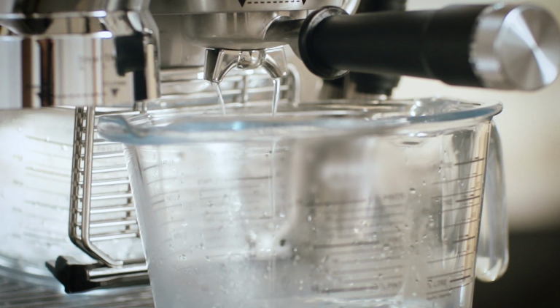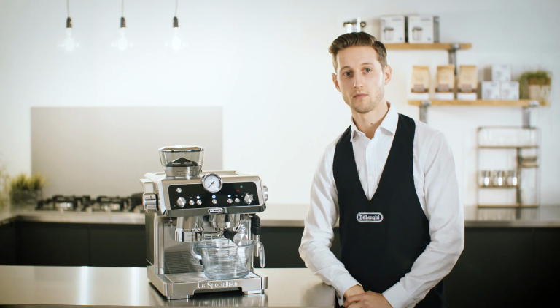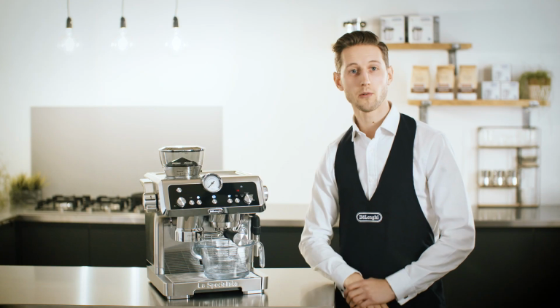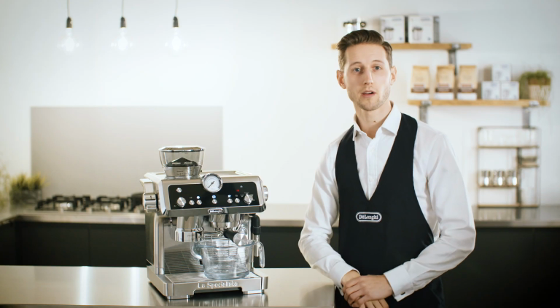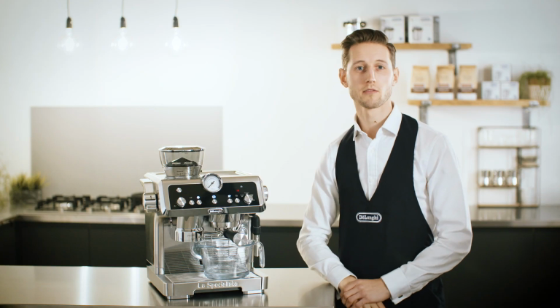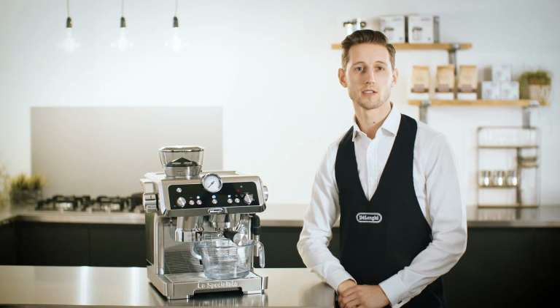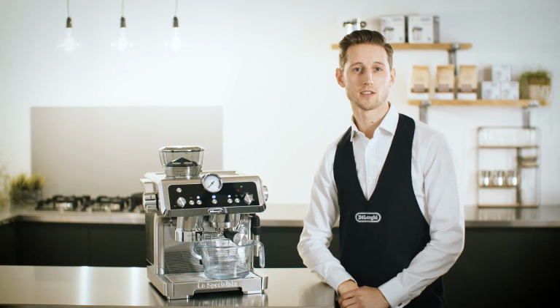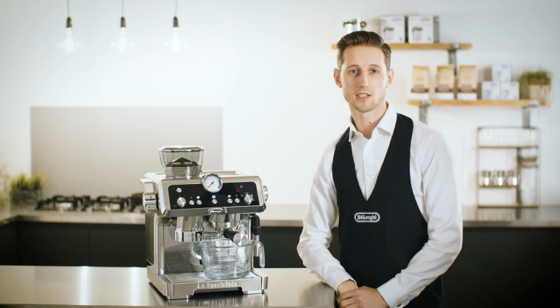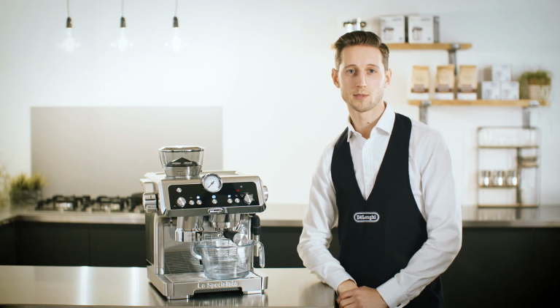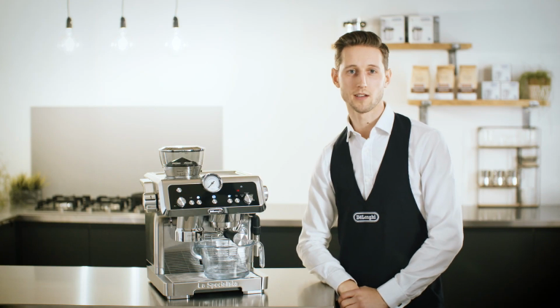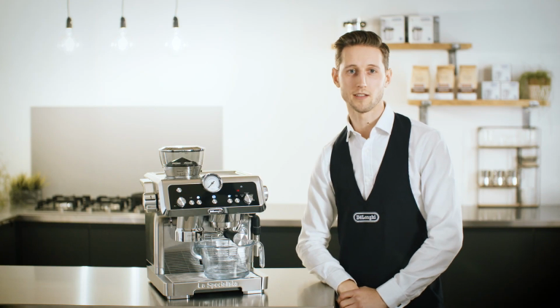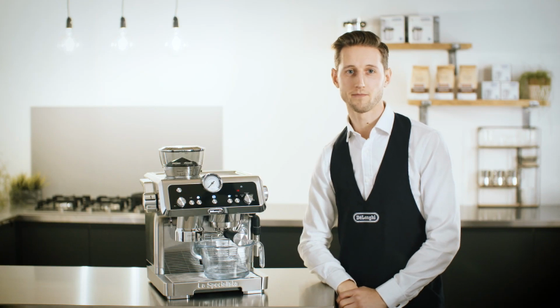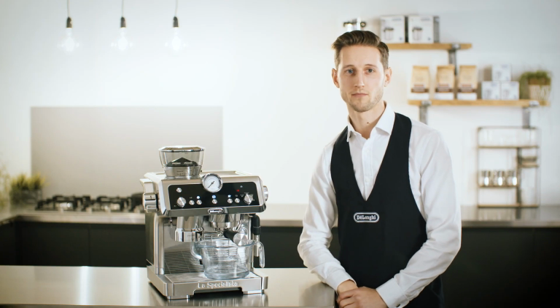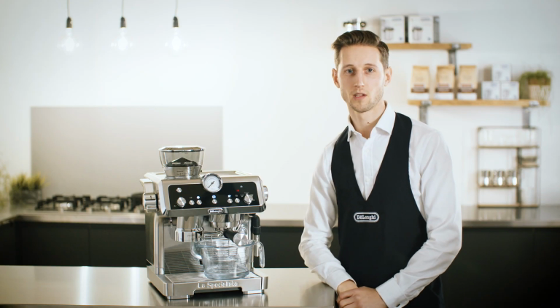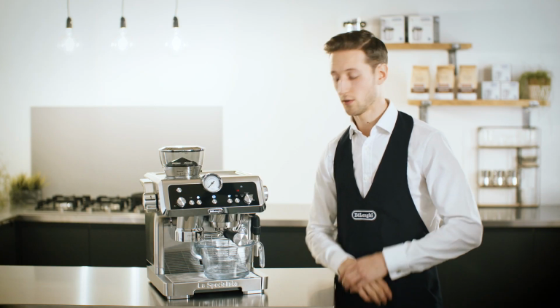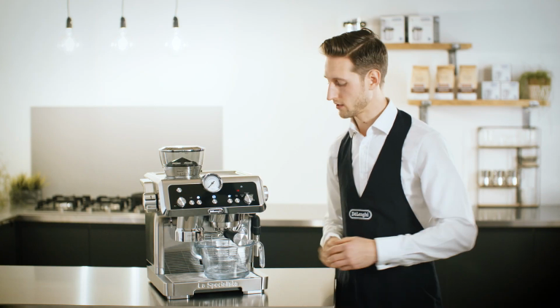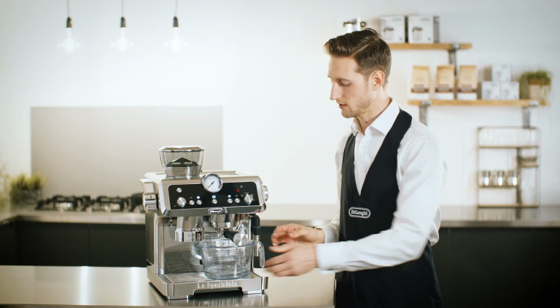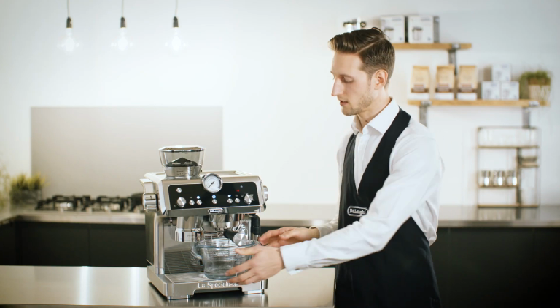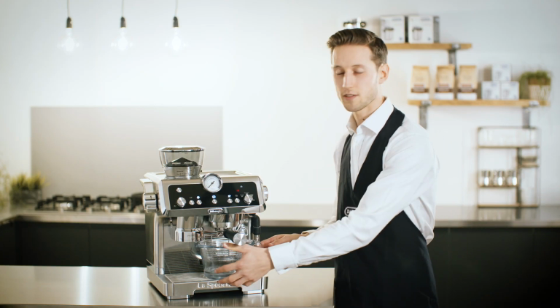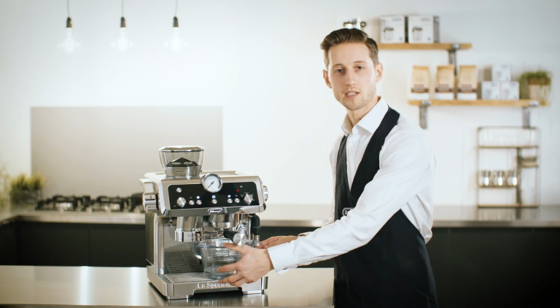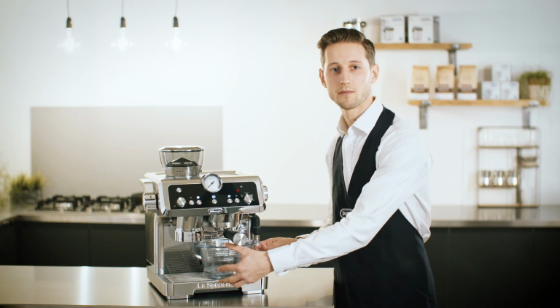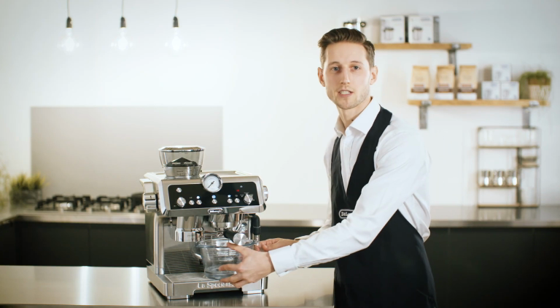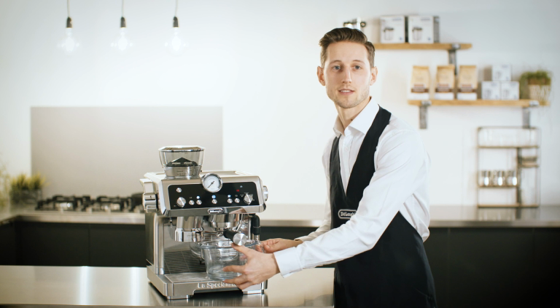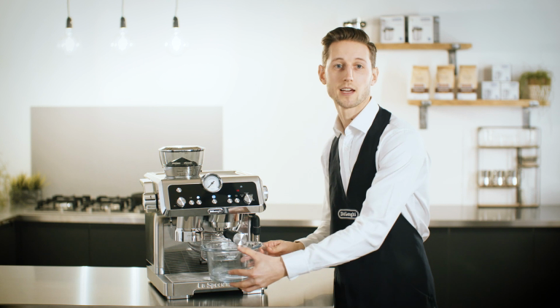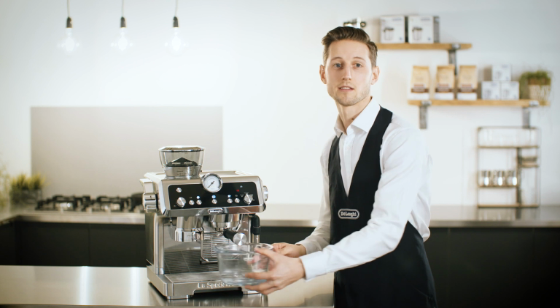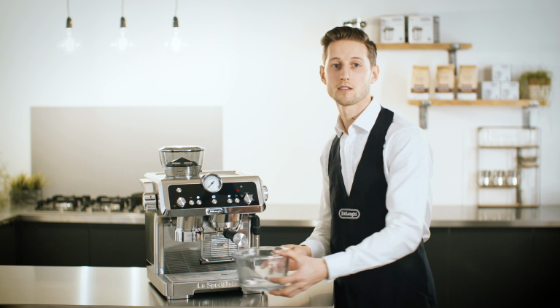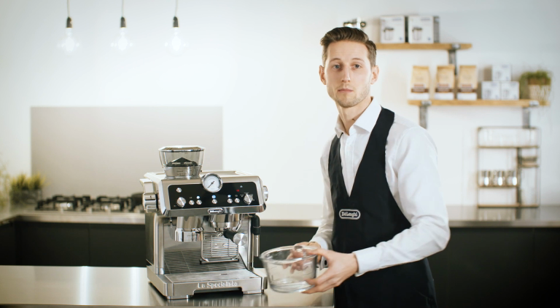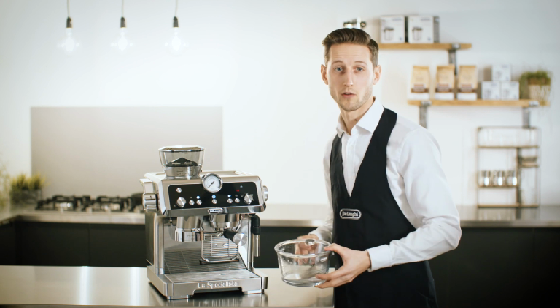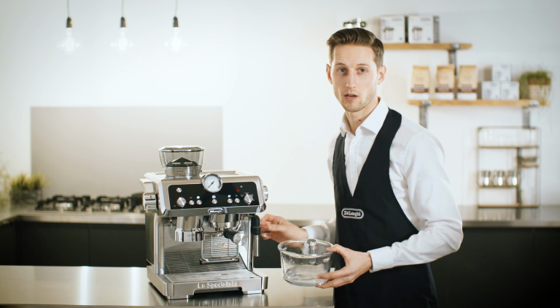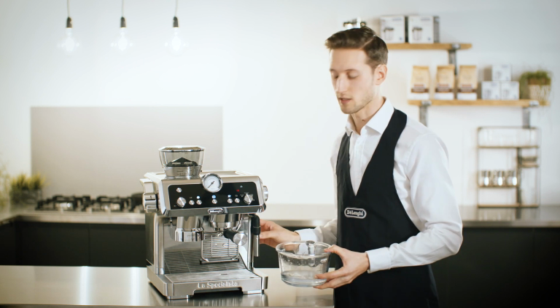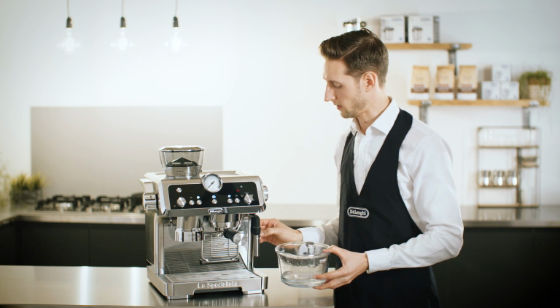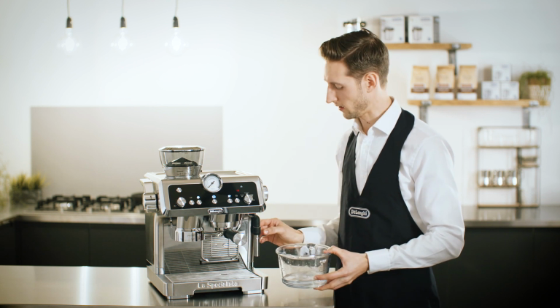Now we're going to rinse the steam circuit. We just need to deliver steam for 10 seconds before closing the dial.